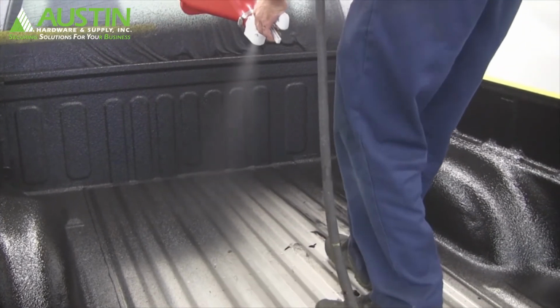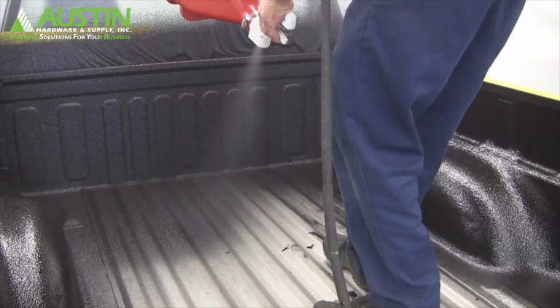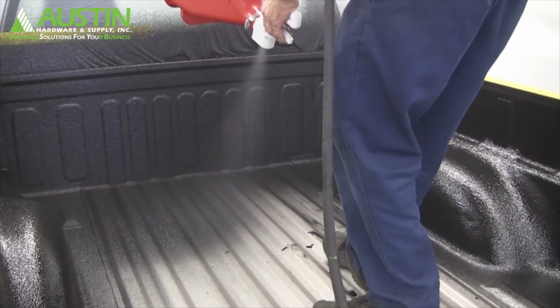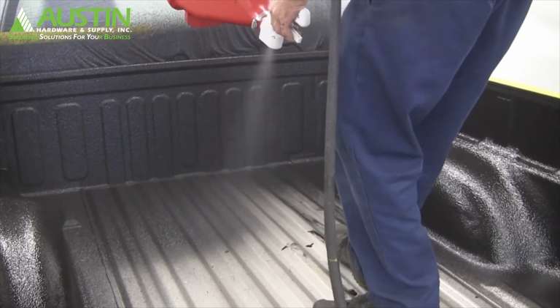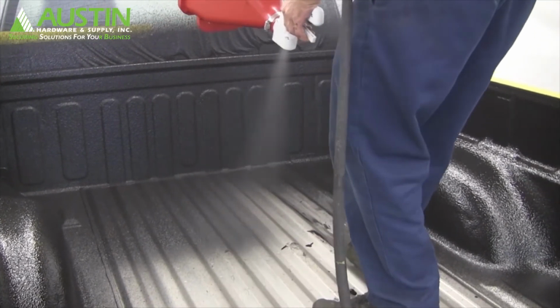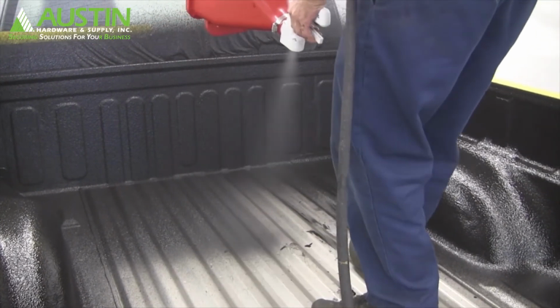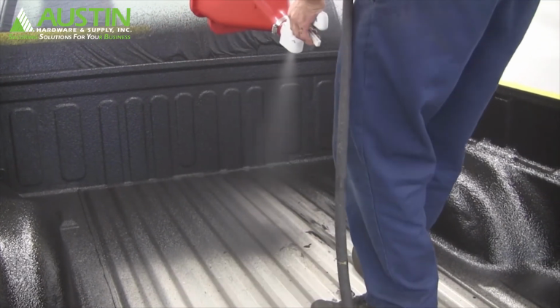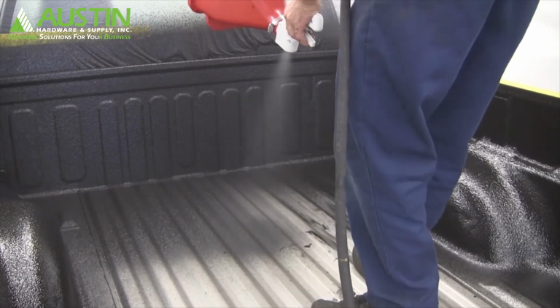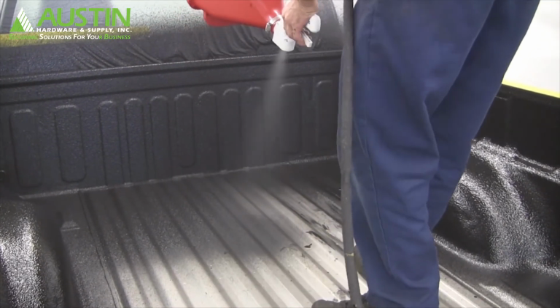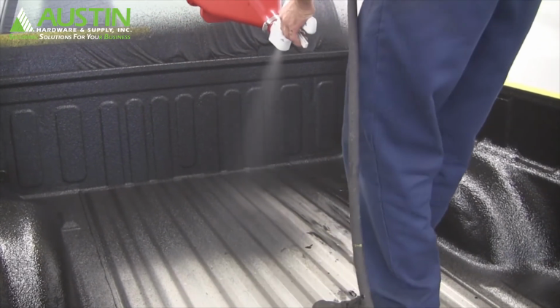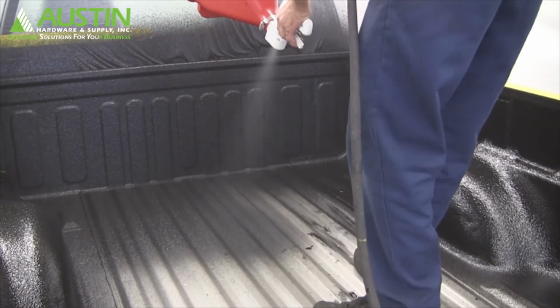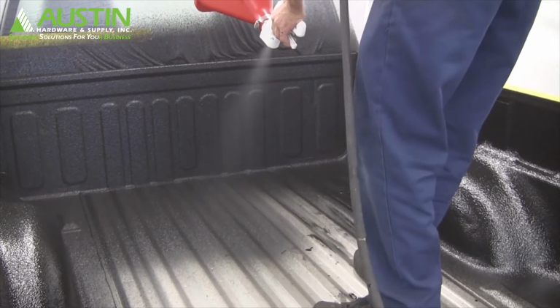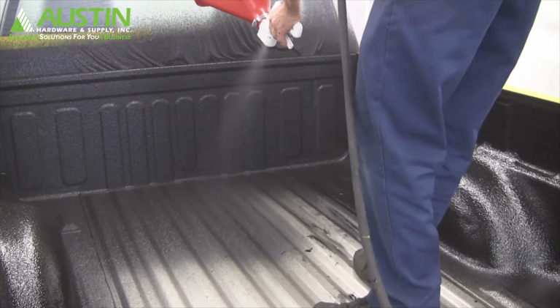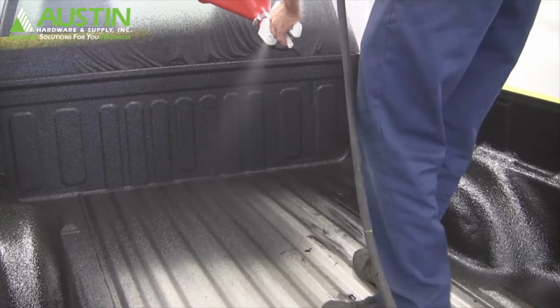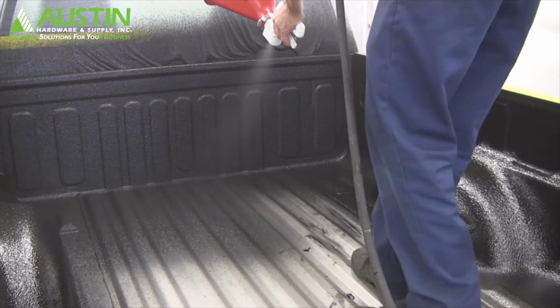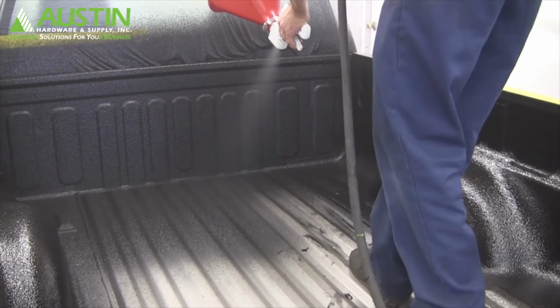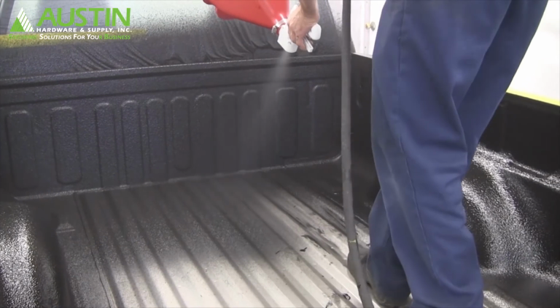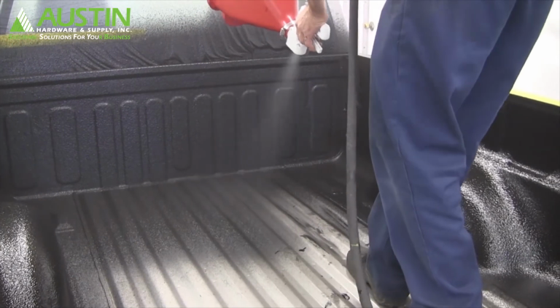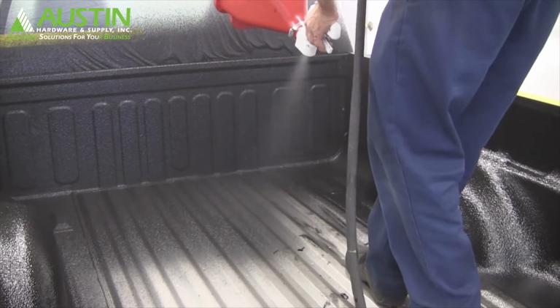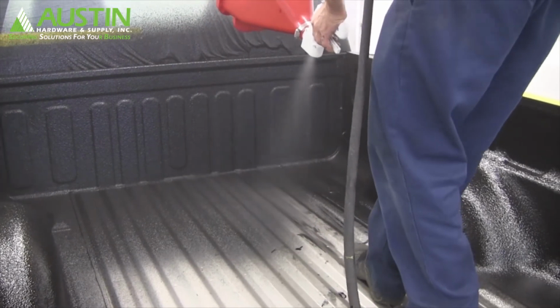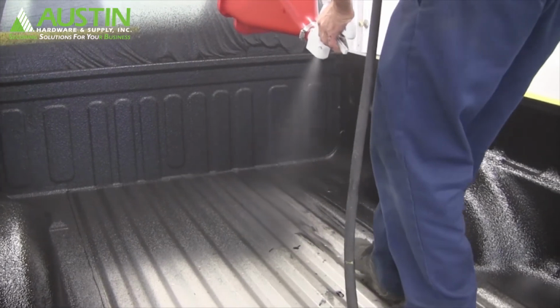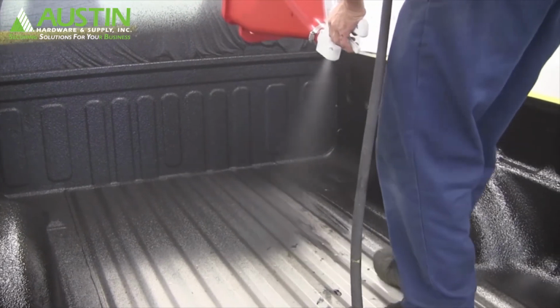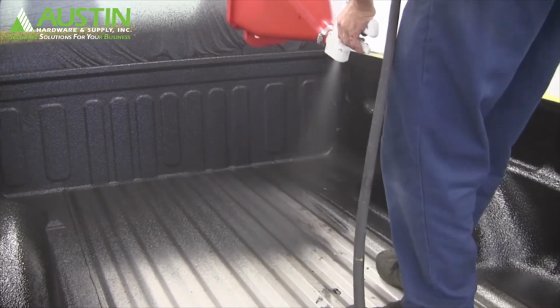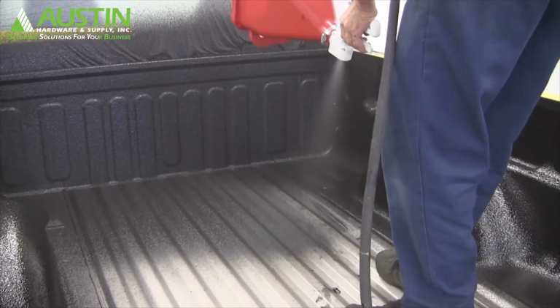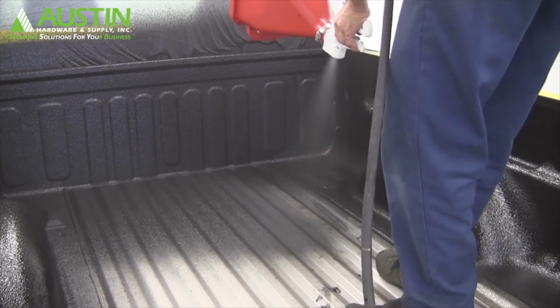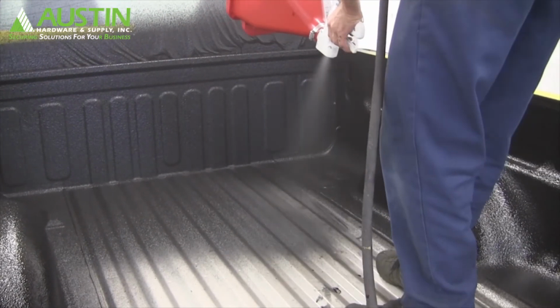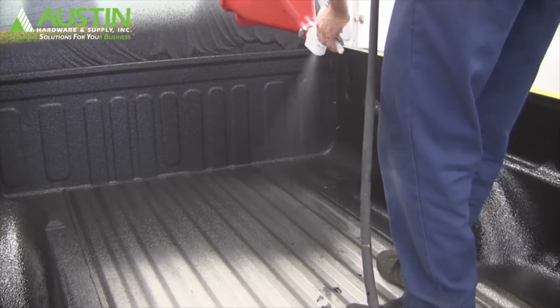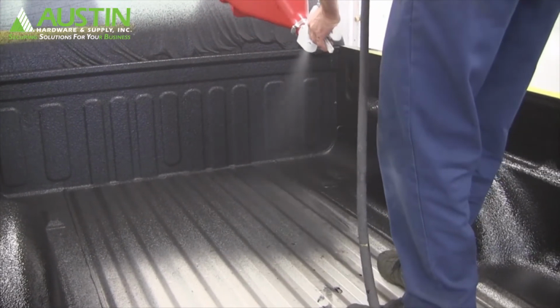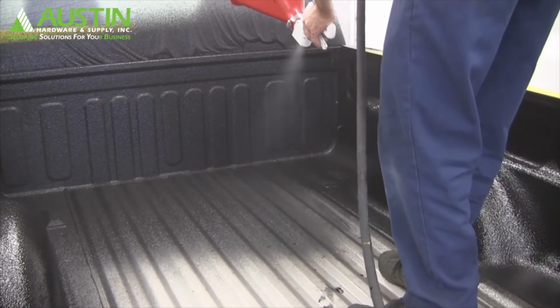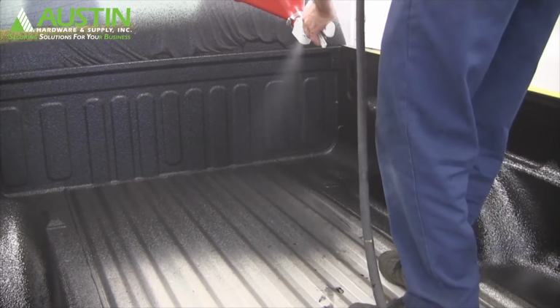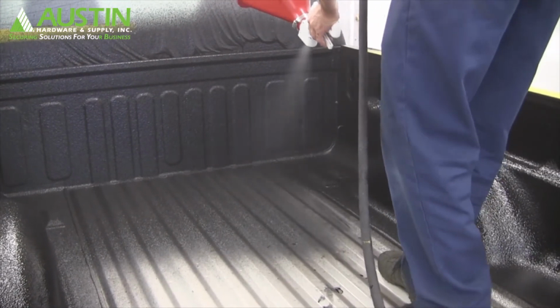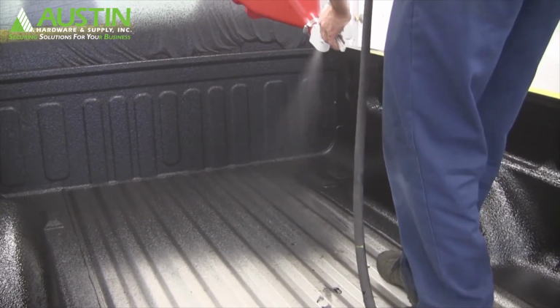Here you can see I'm spraying vertically with the ribs to keep from getting shadows and tracks on the floor of the bed.